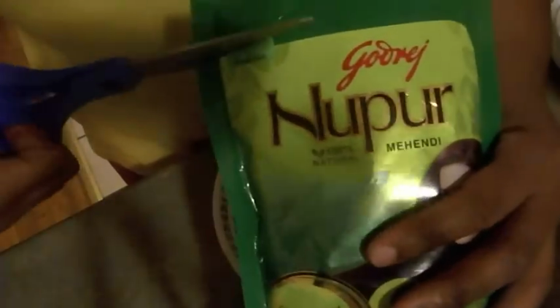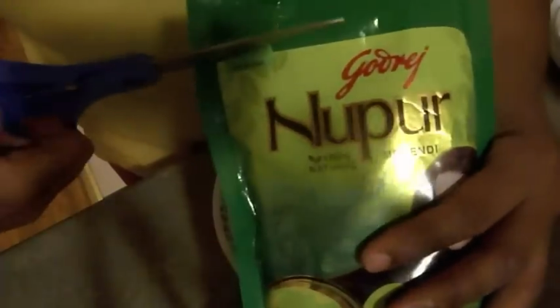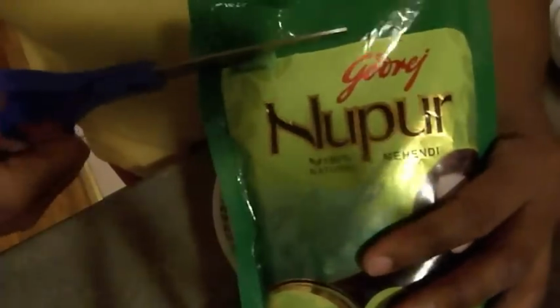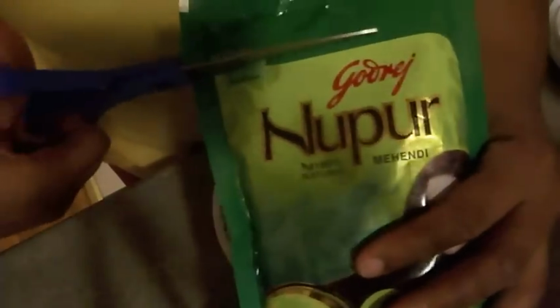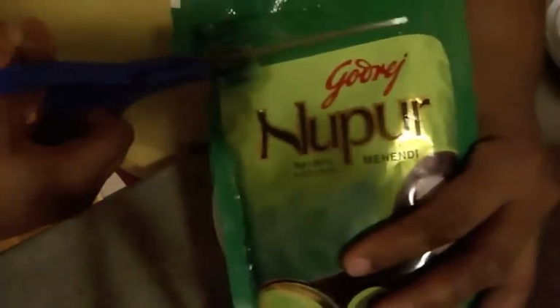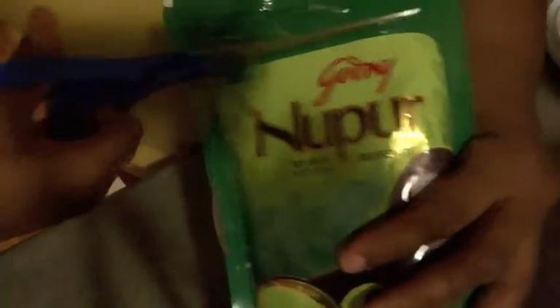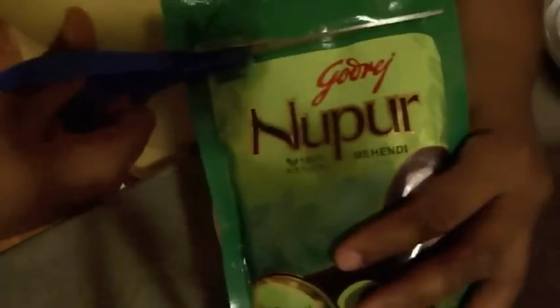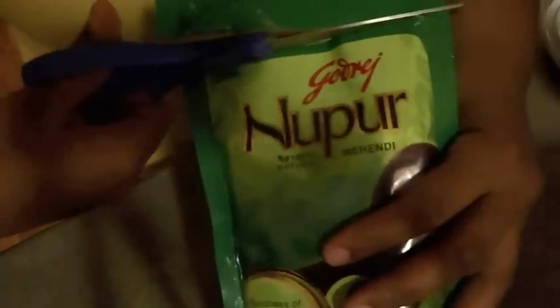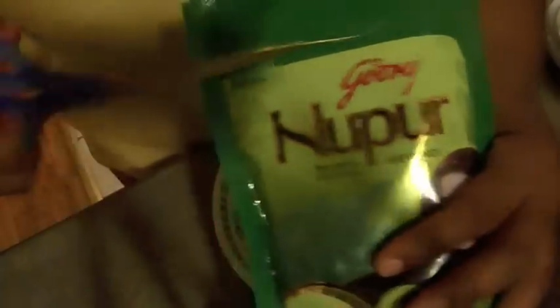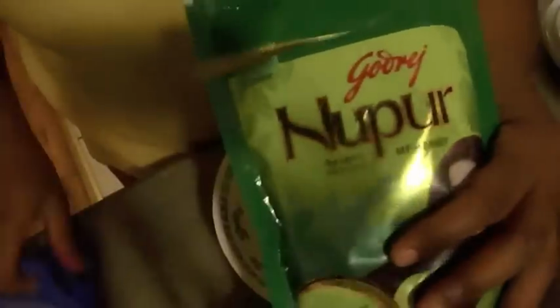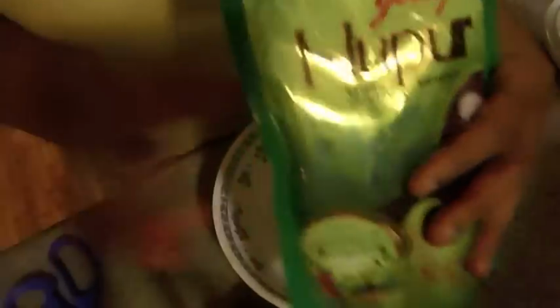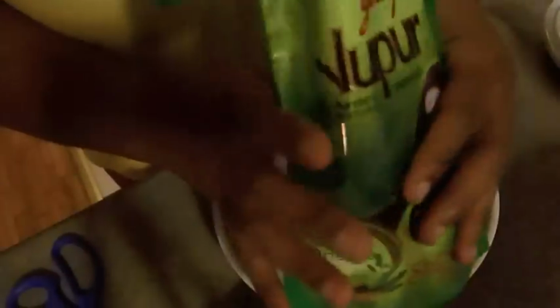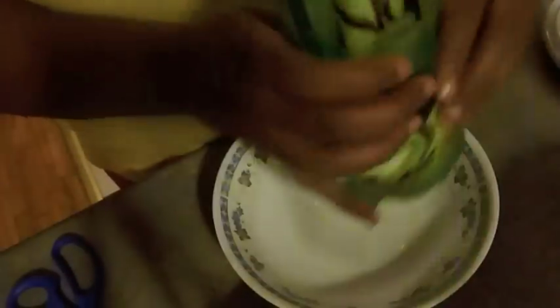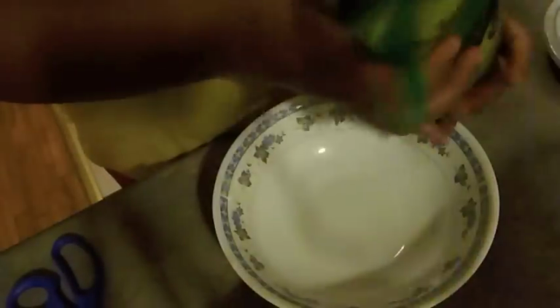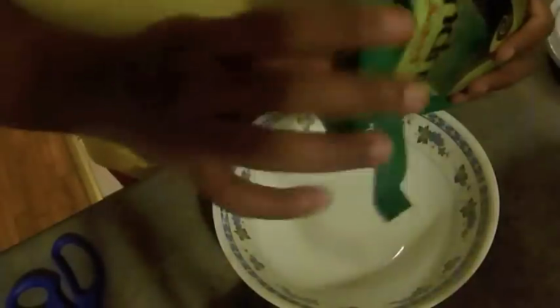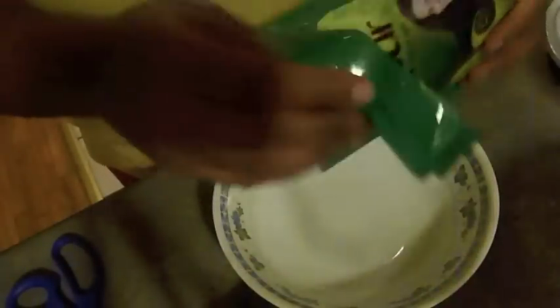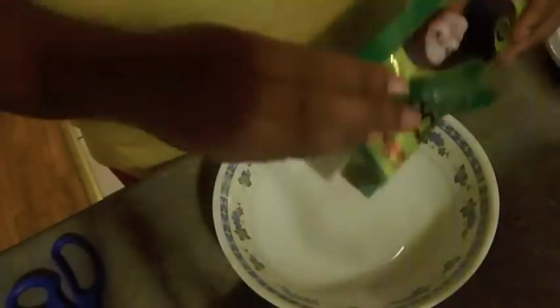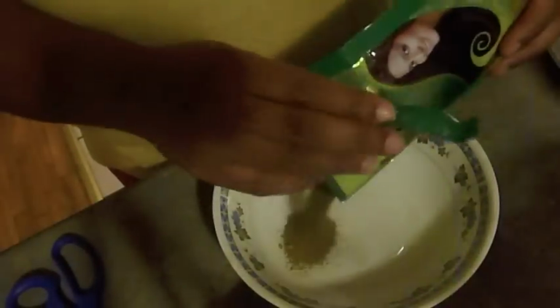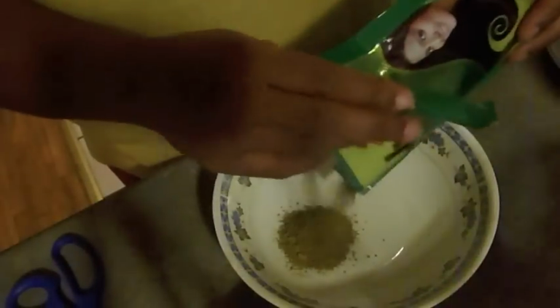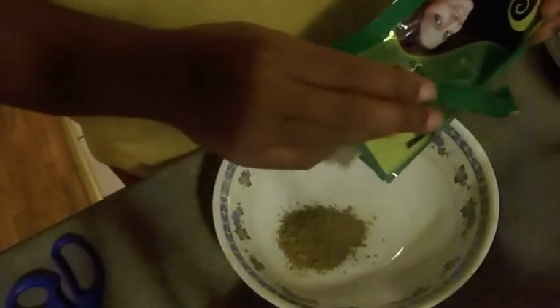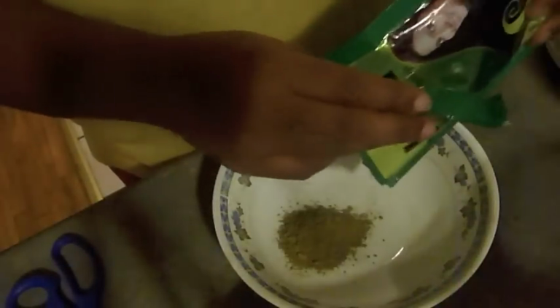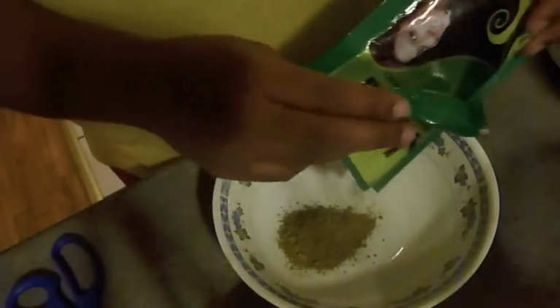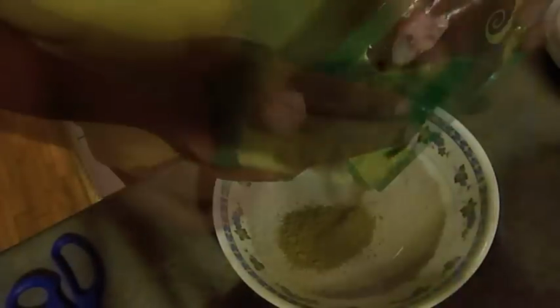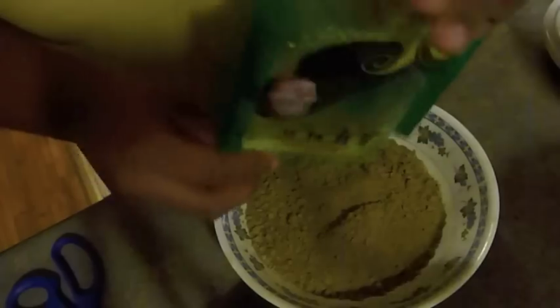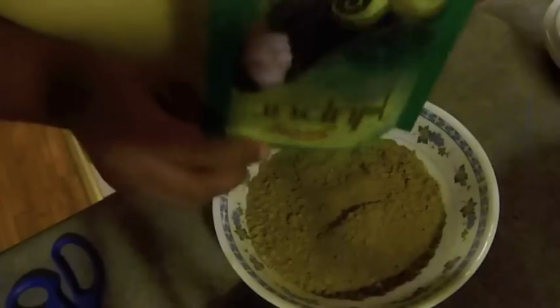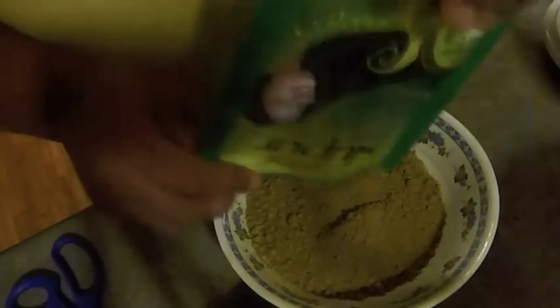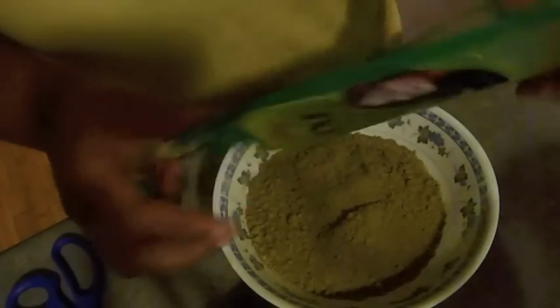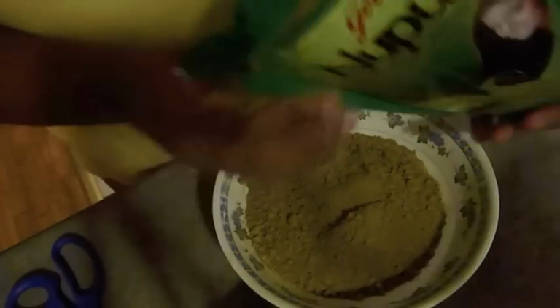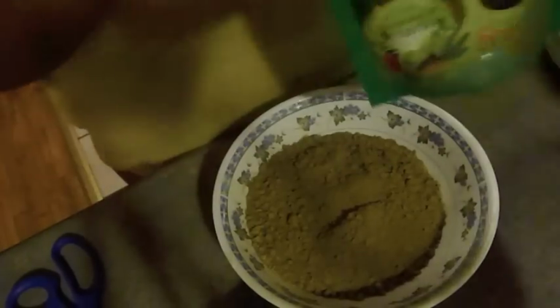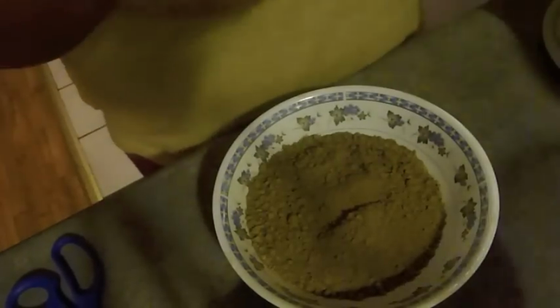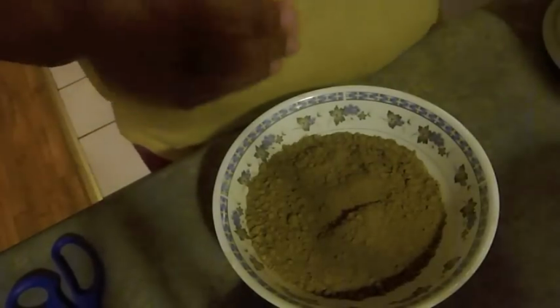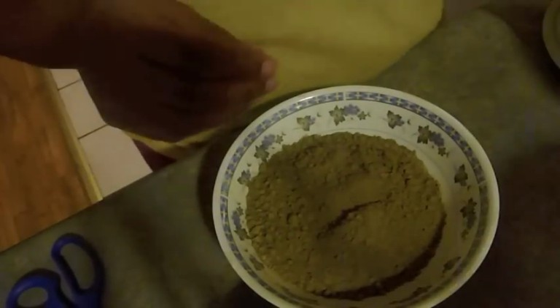This one has nine herbs in it and it's the best I've used thus far. Go ahead and empty your henna into a bowl.